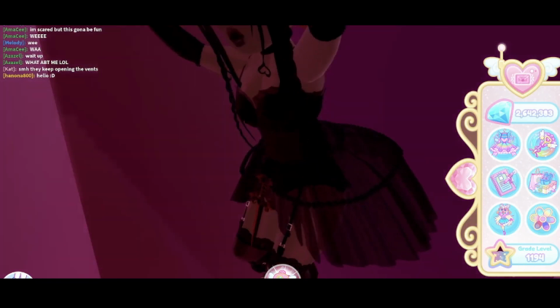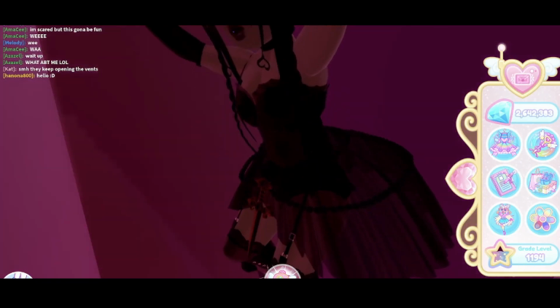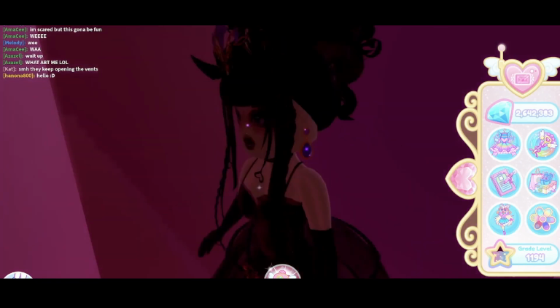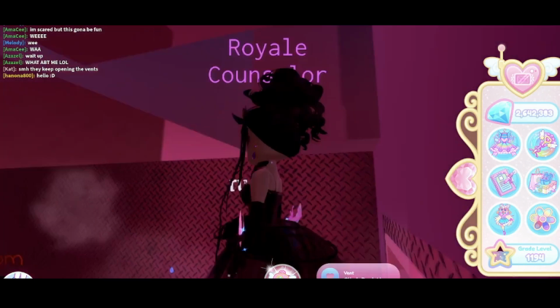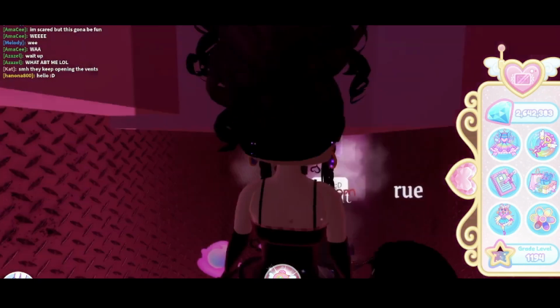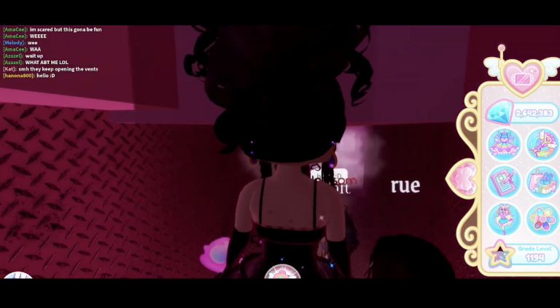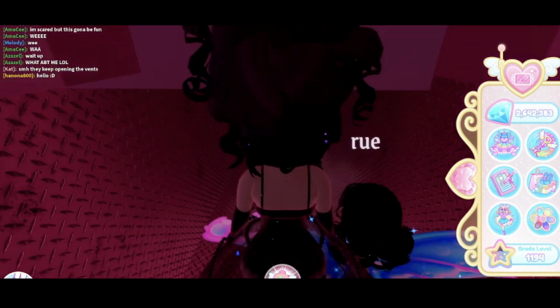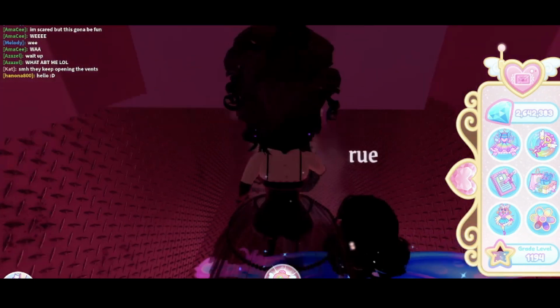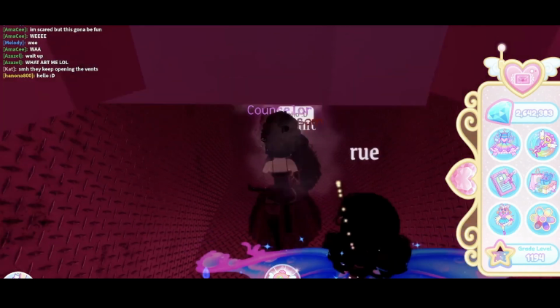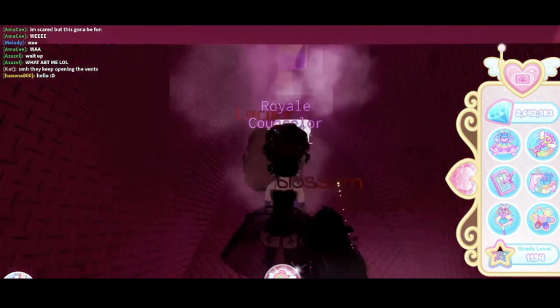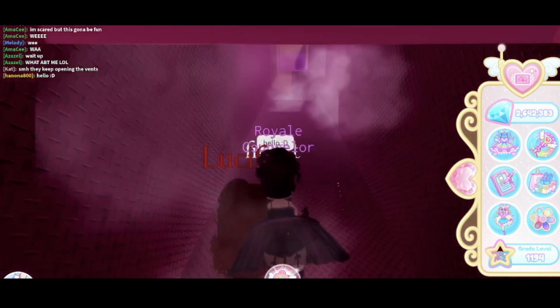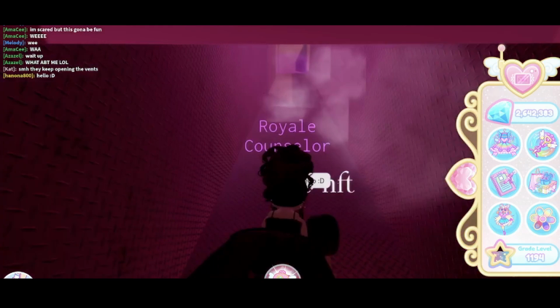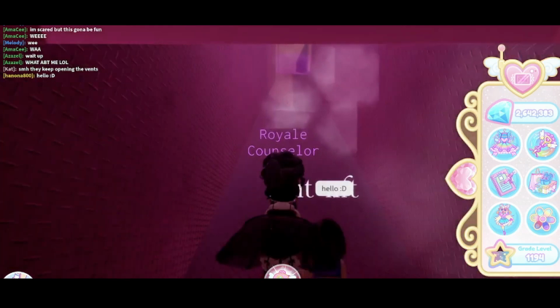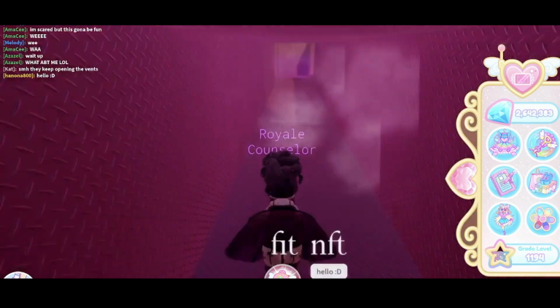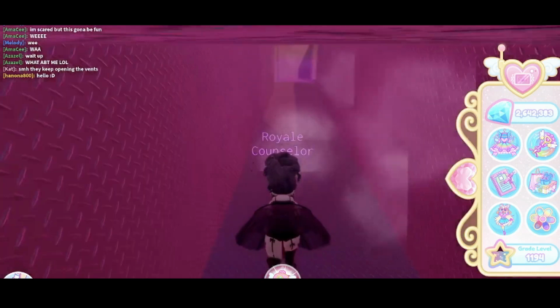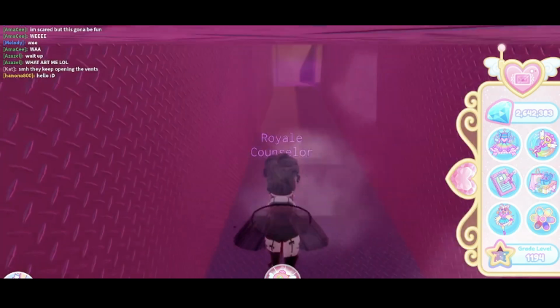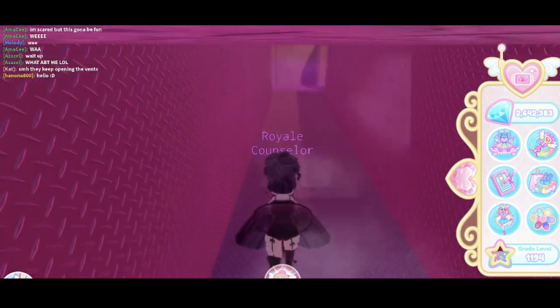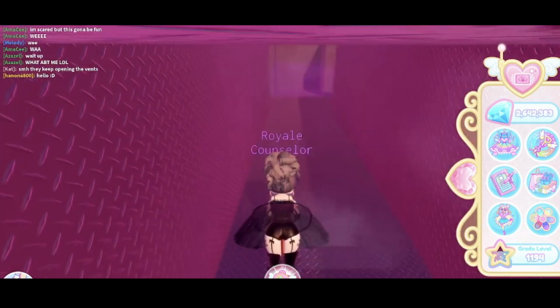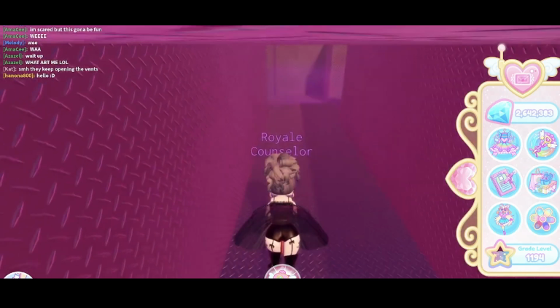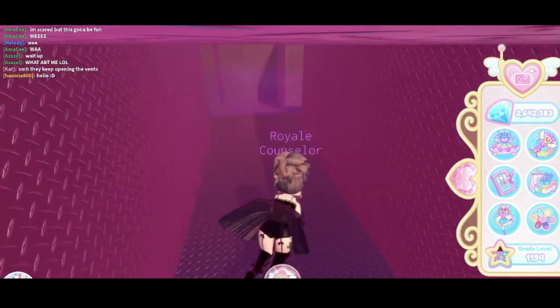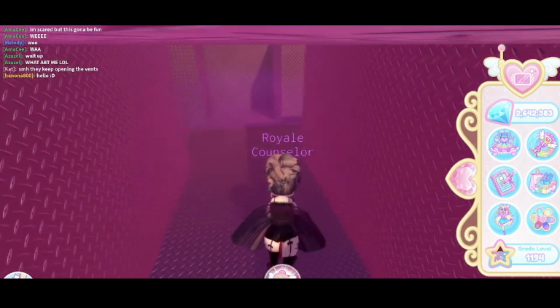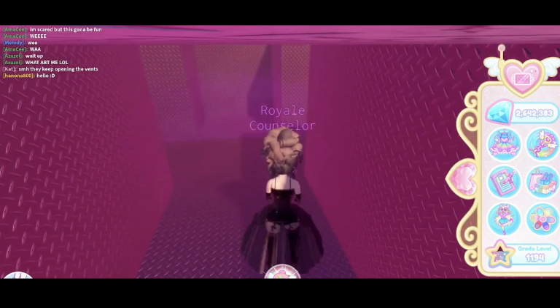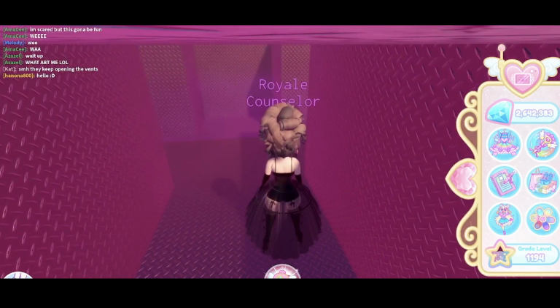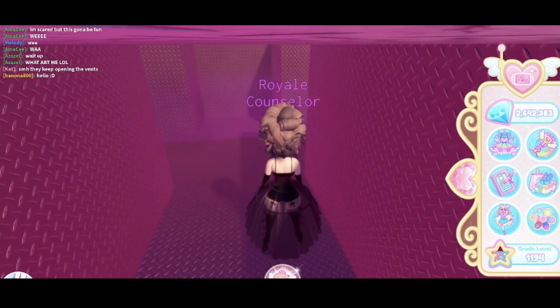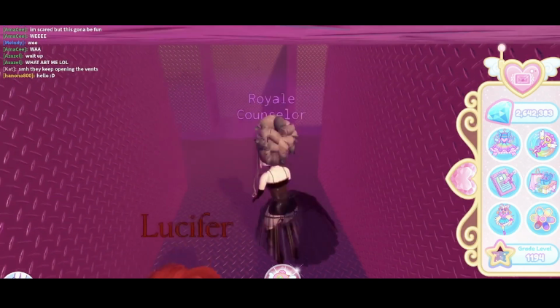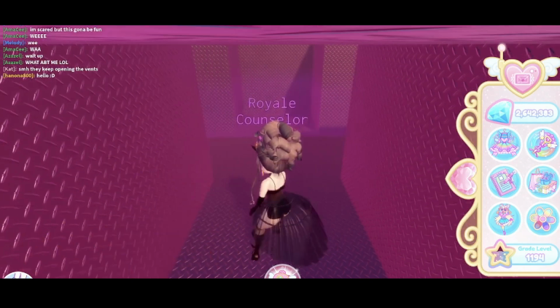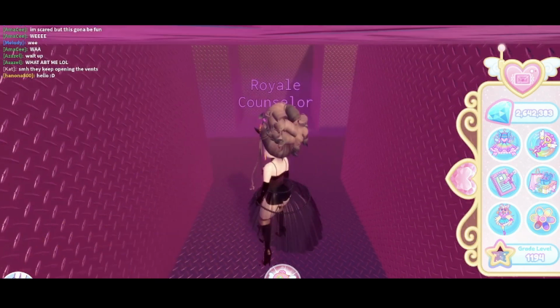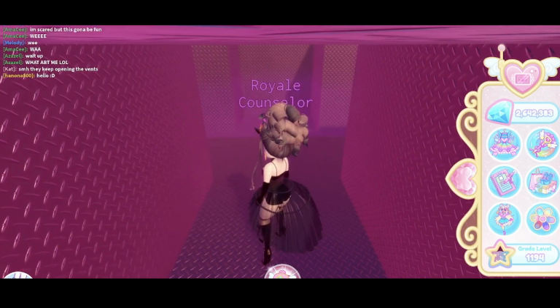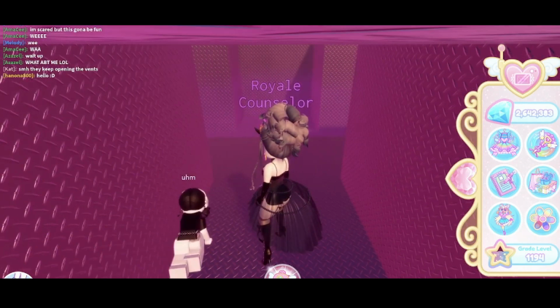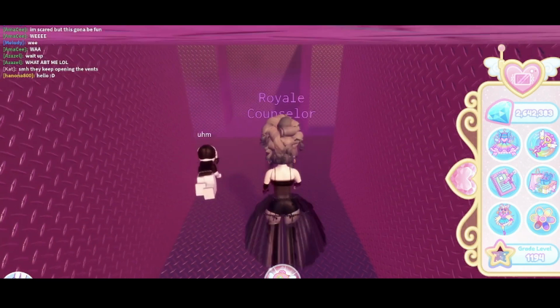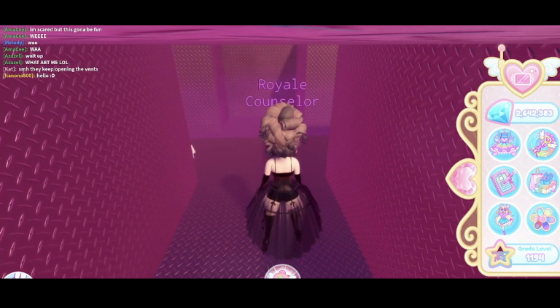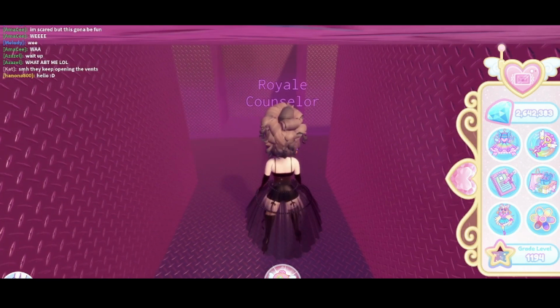That gives us five chests total, including the two in the vents and the three in the hermitrius office, one of which contains an item.